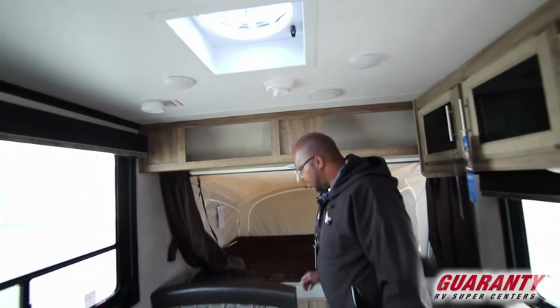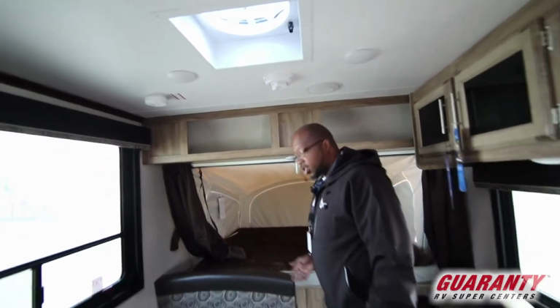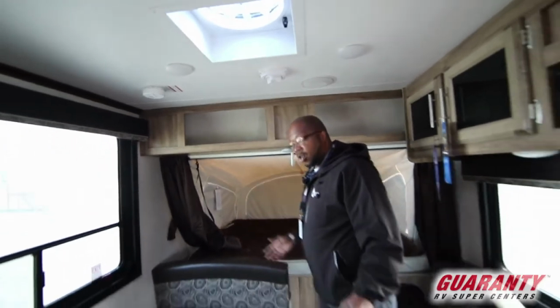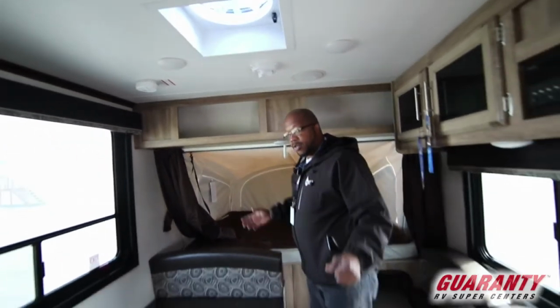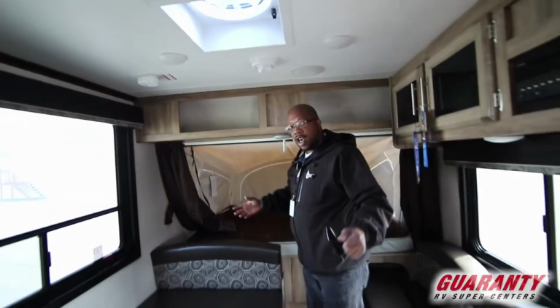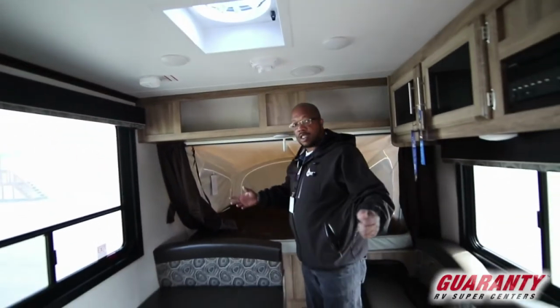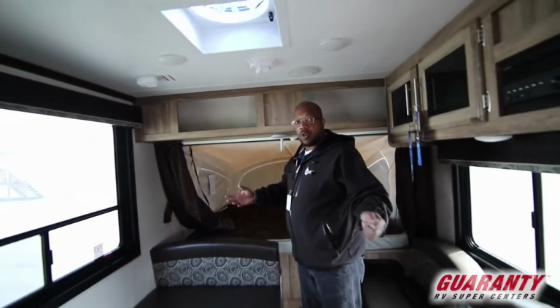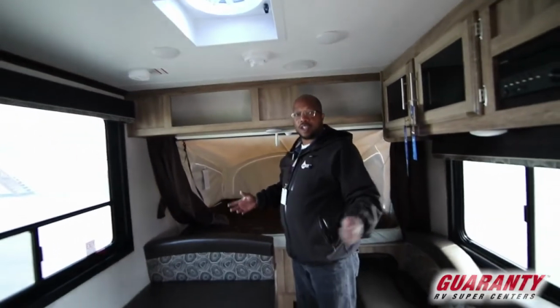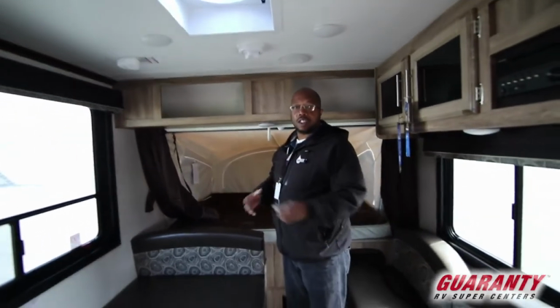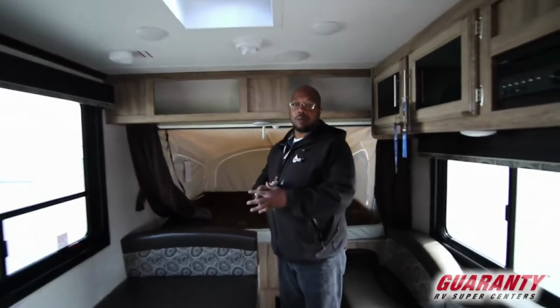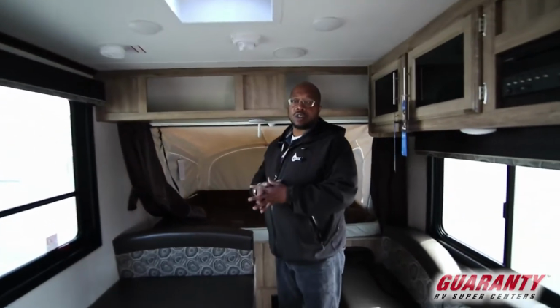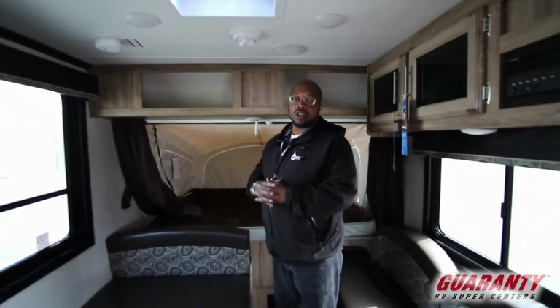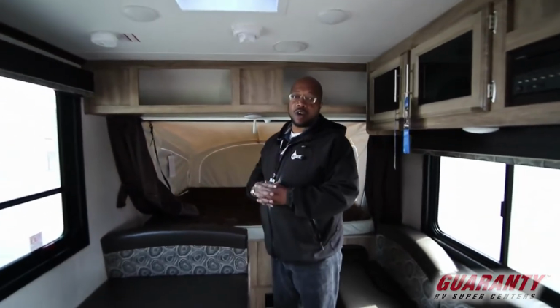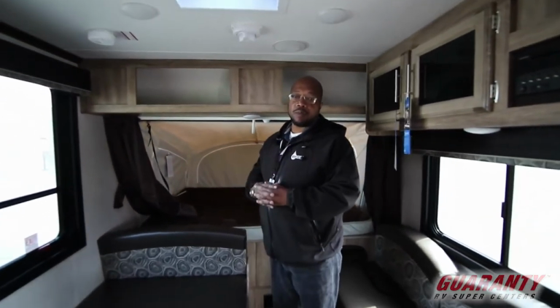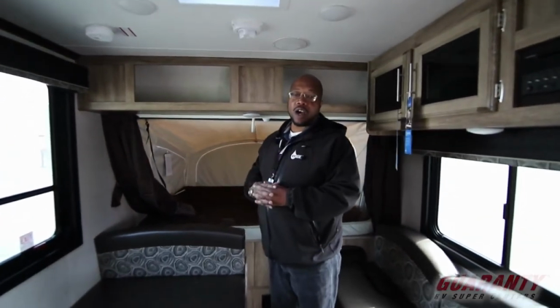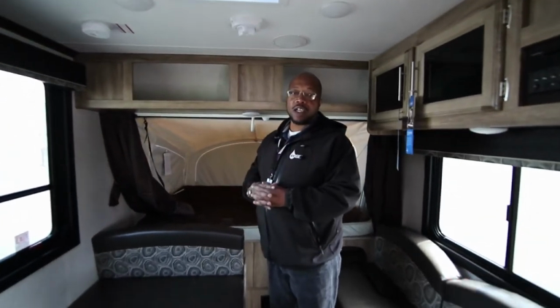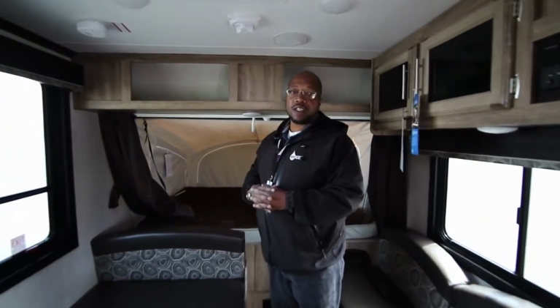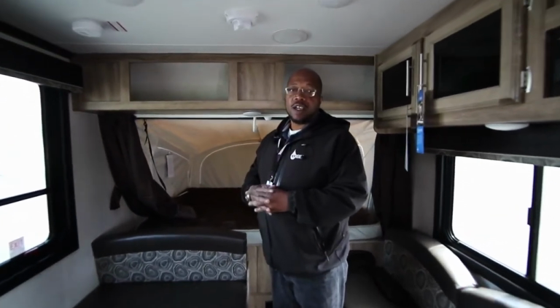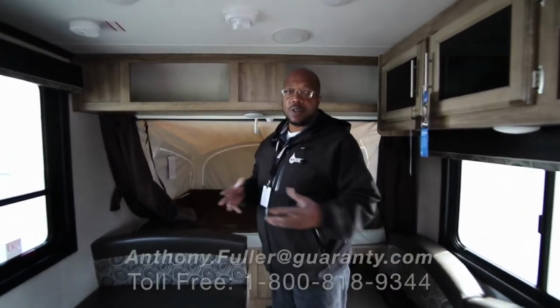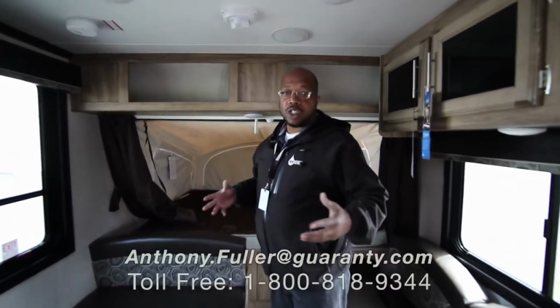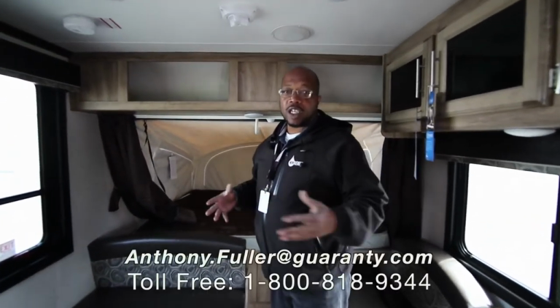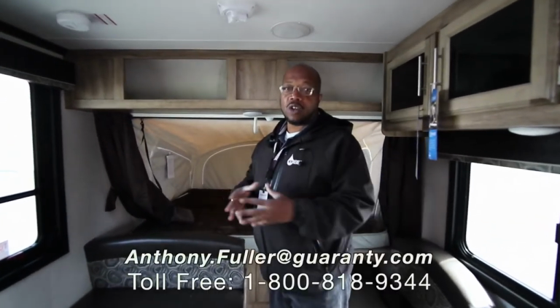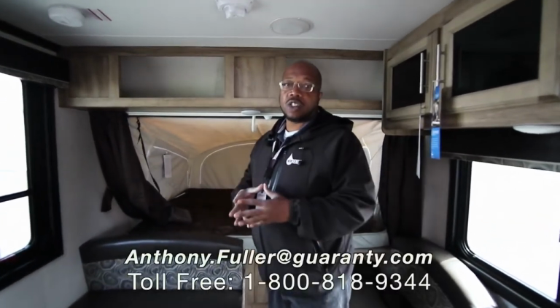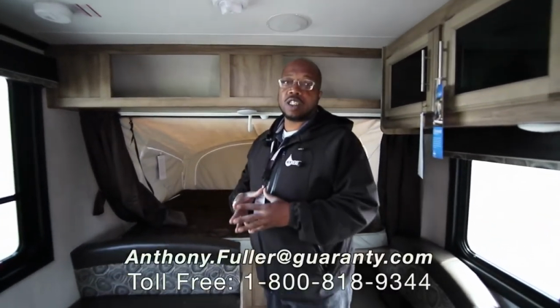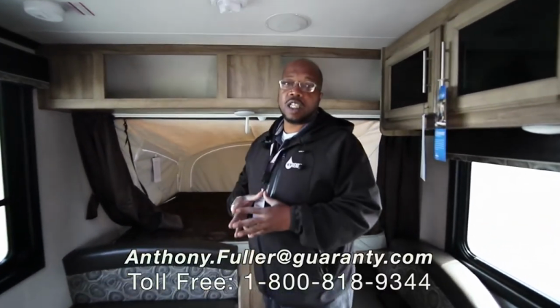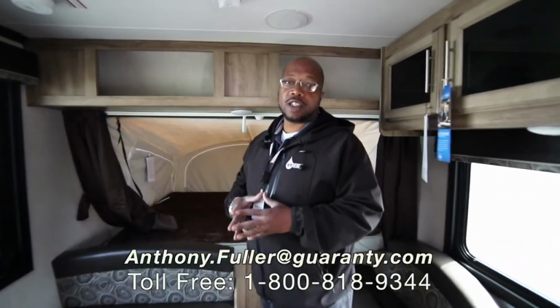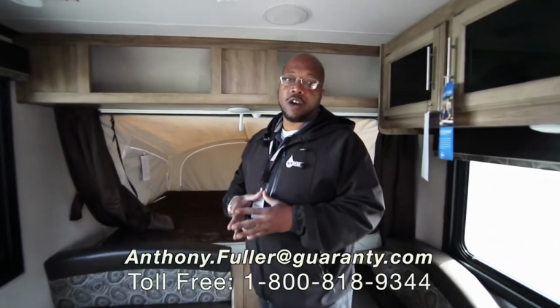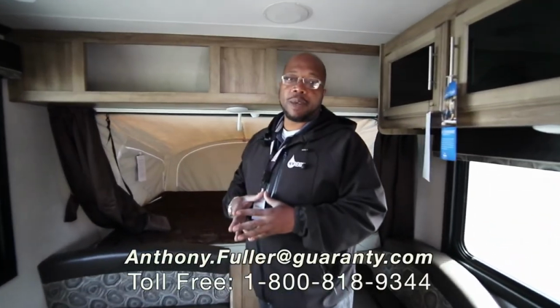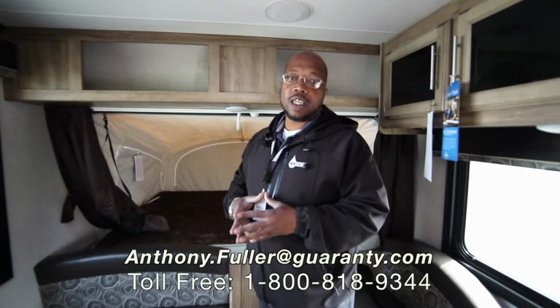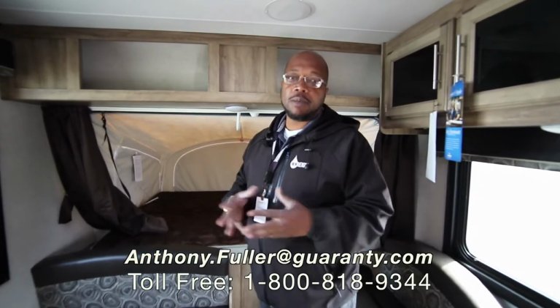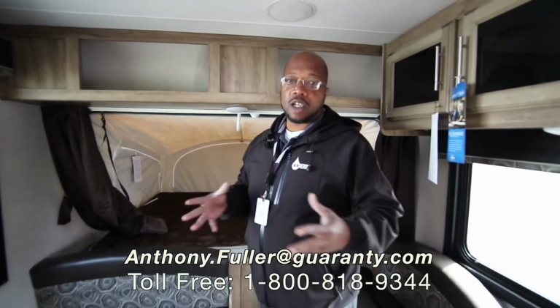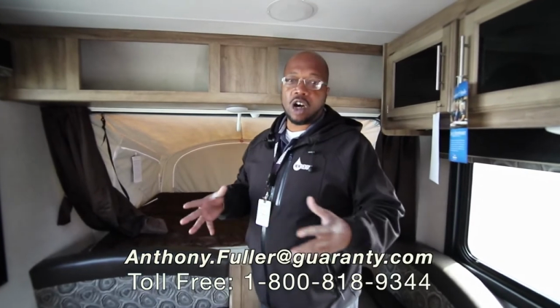So if you have any questions about this great product, the Jayco 16 XRB, give me a call.